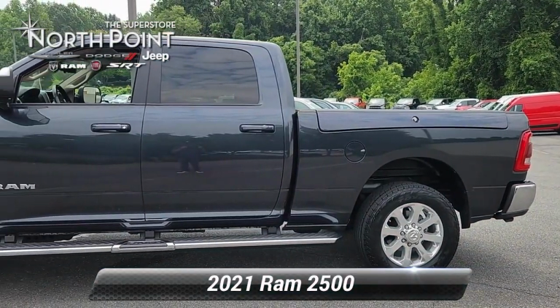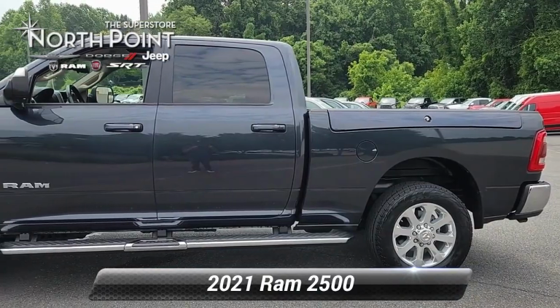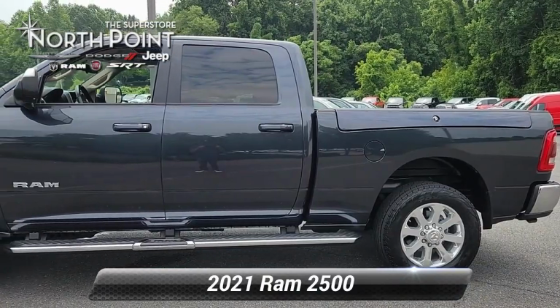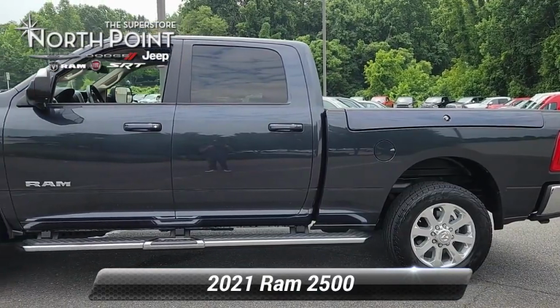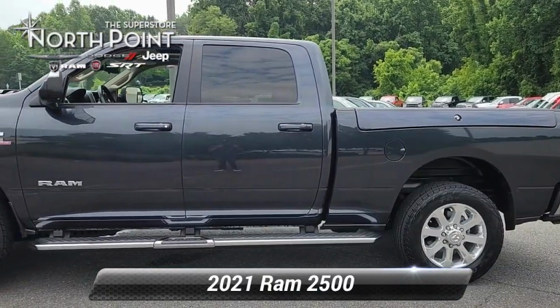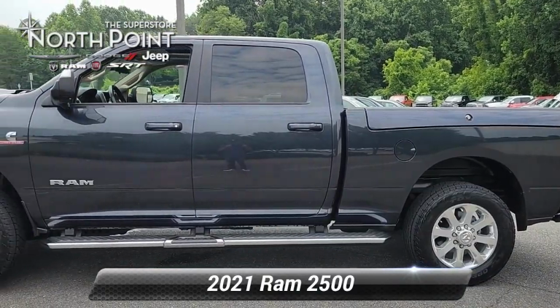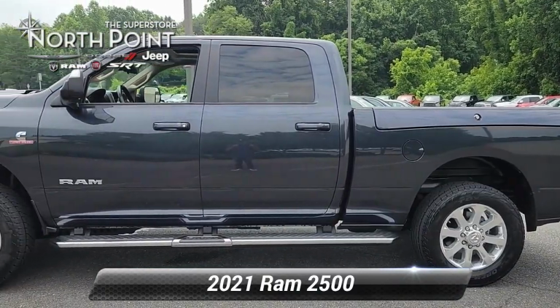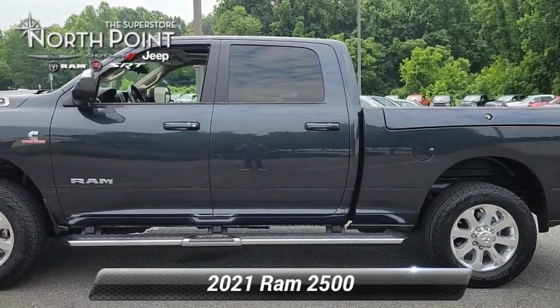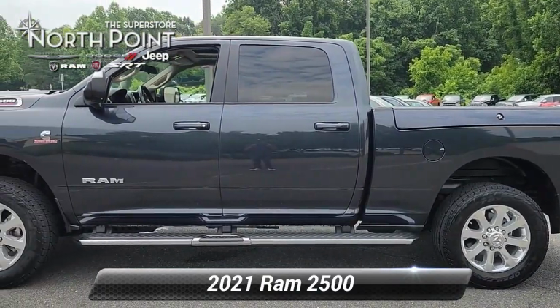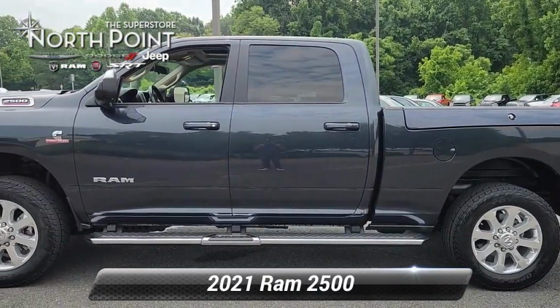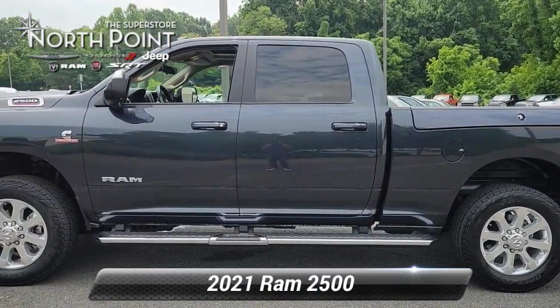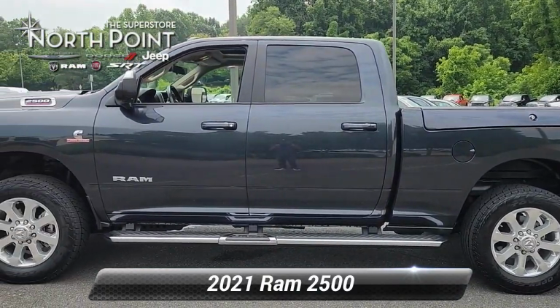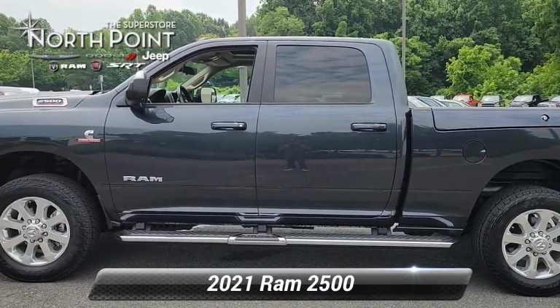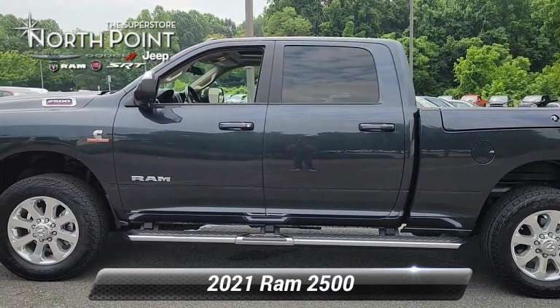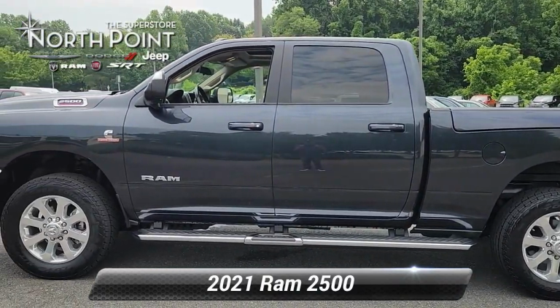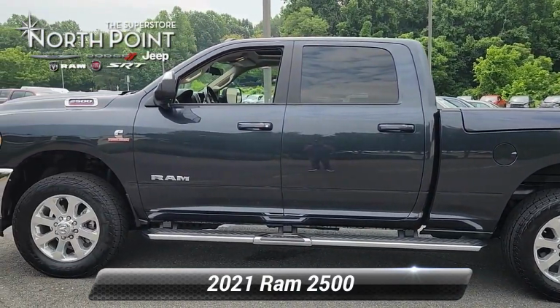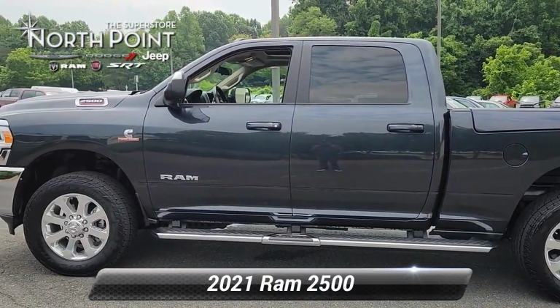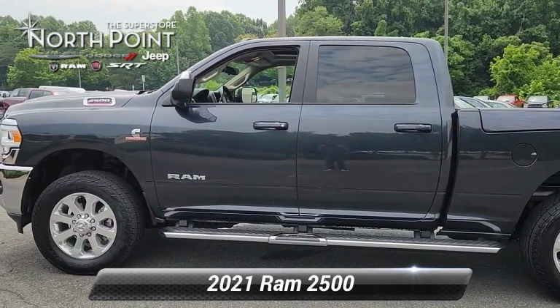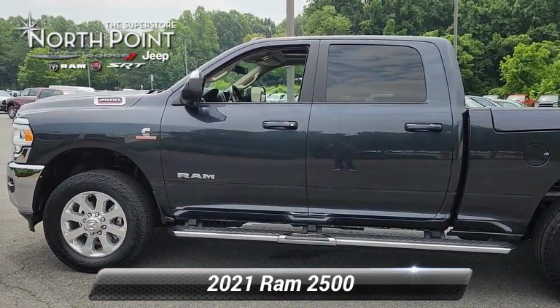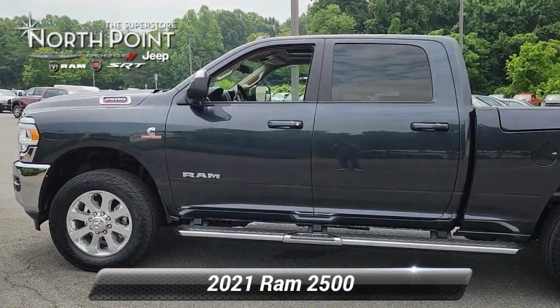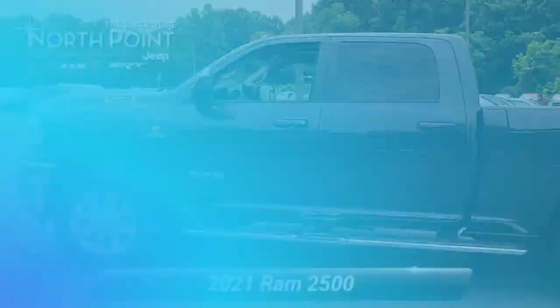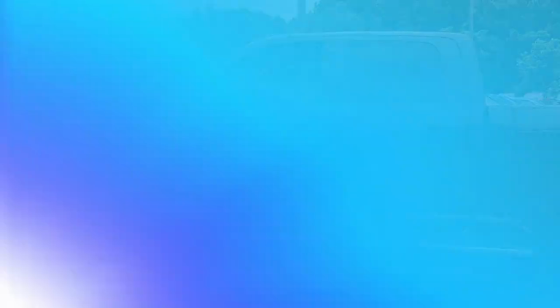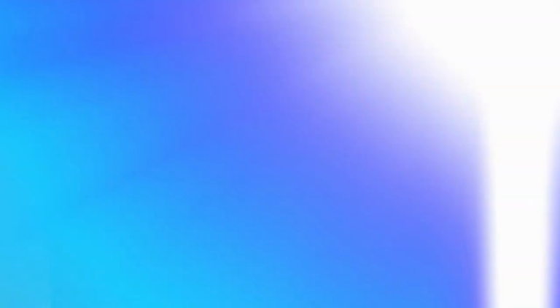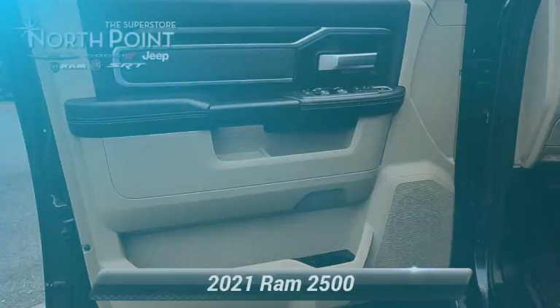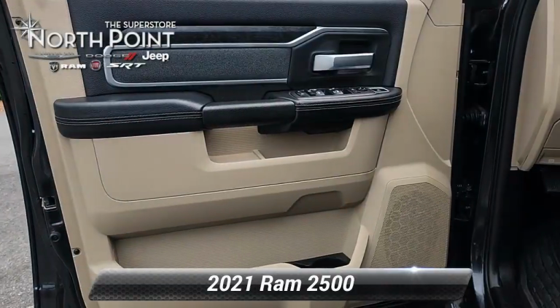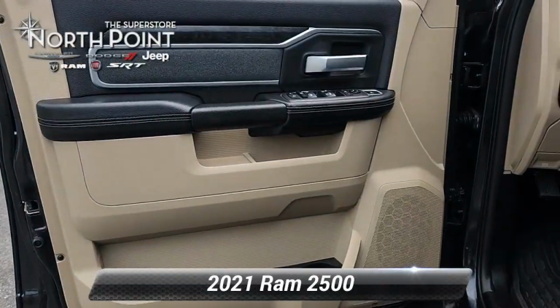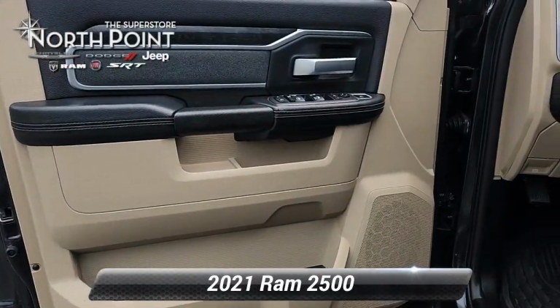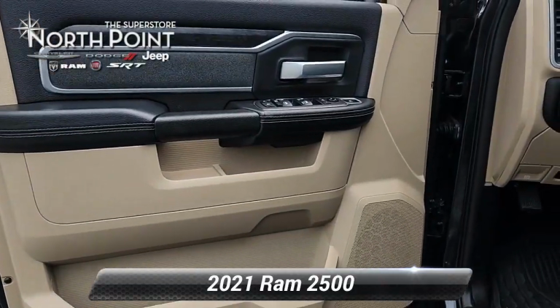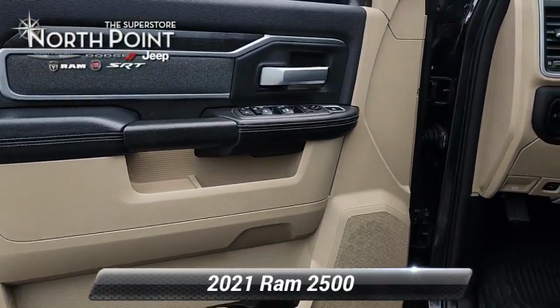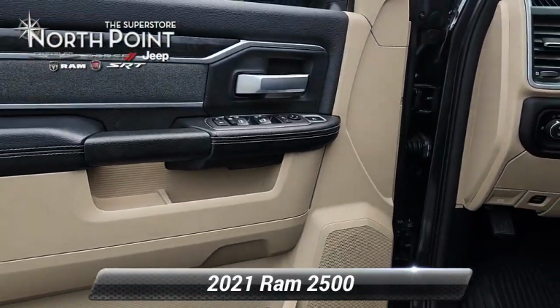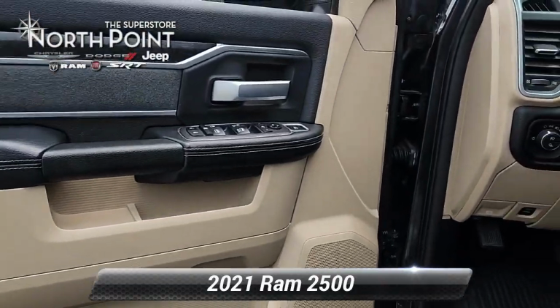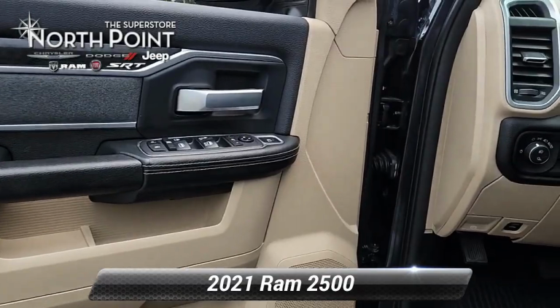Luxurious features such as heated seats, keyless entry, and a sunroof heighten your driving pleasure.